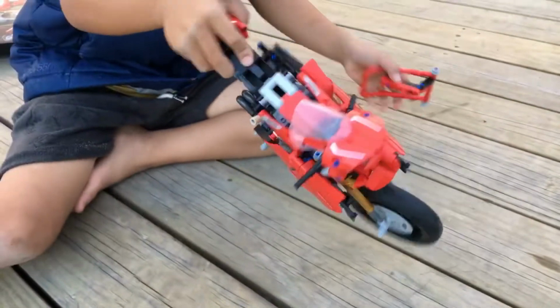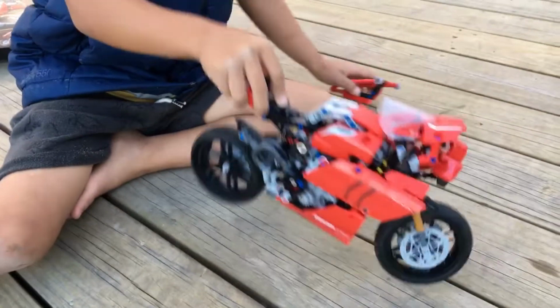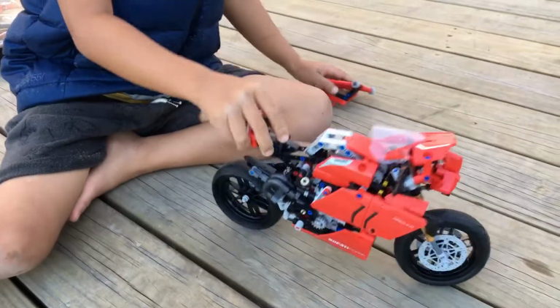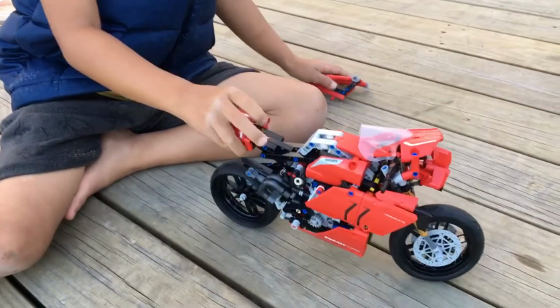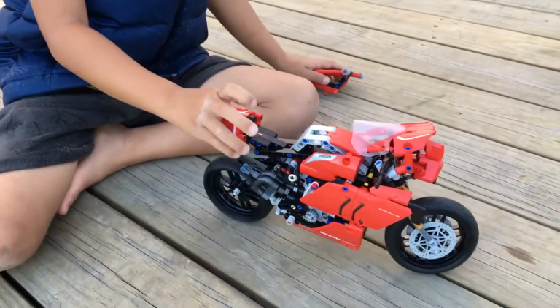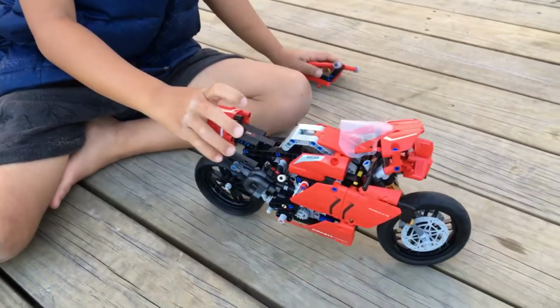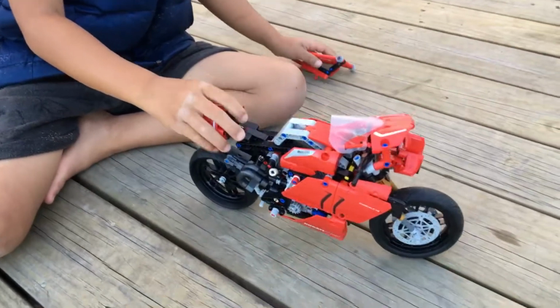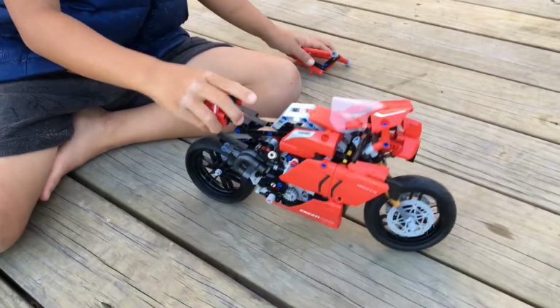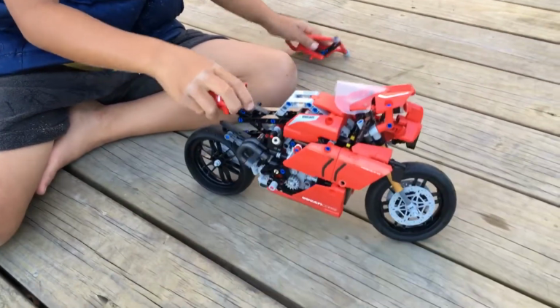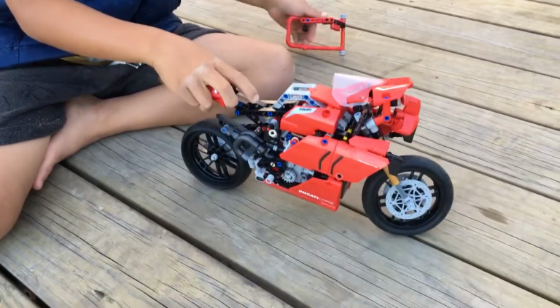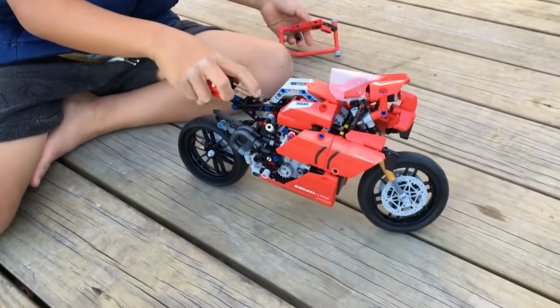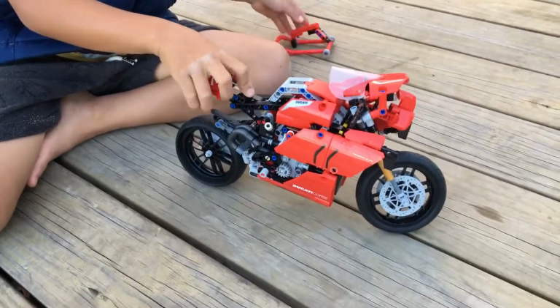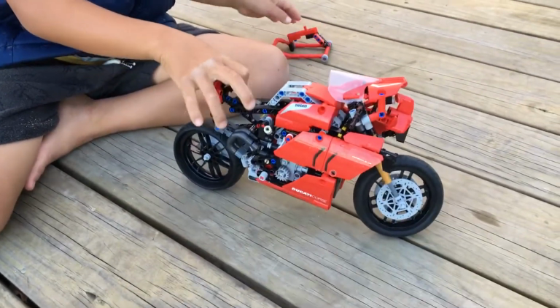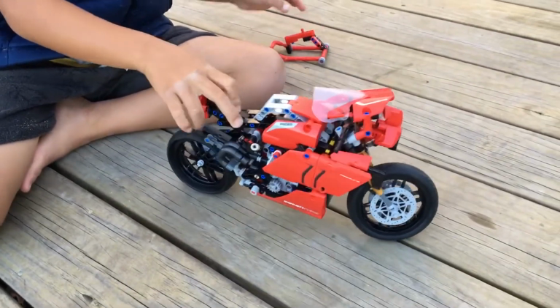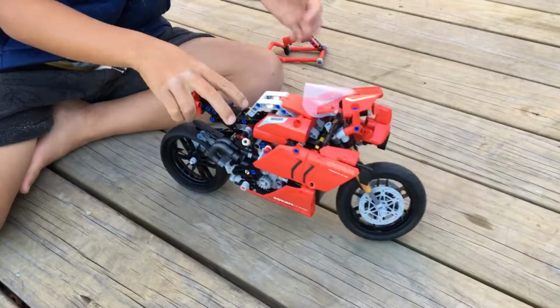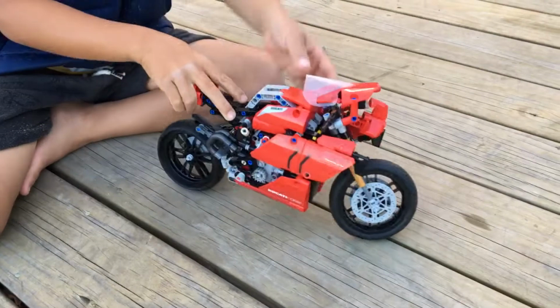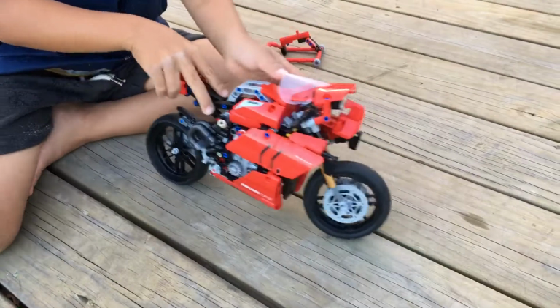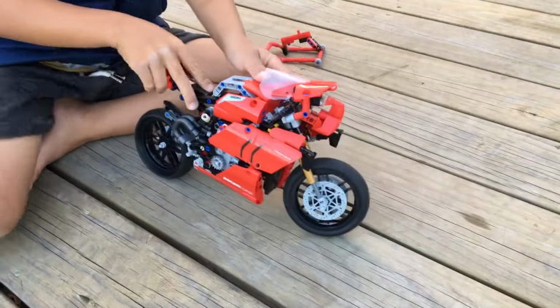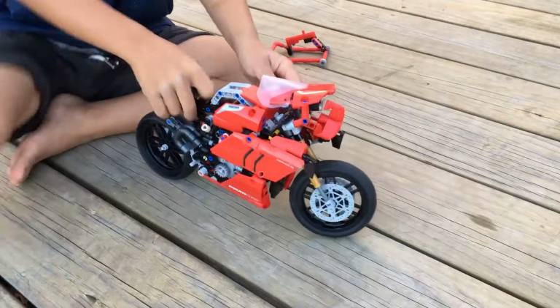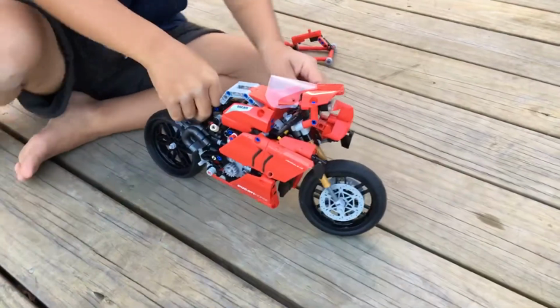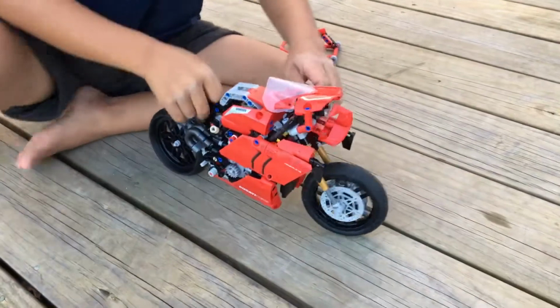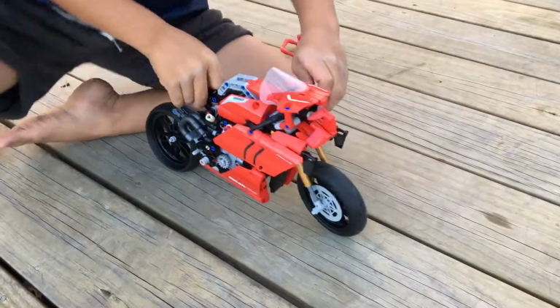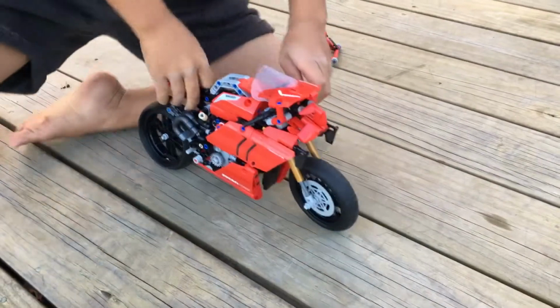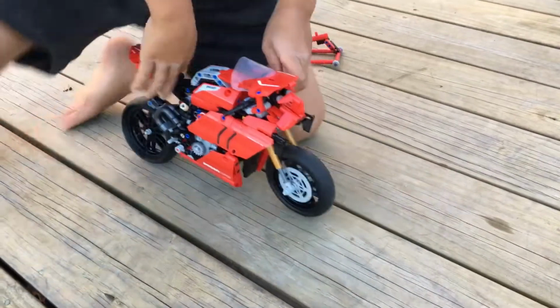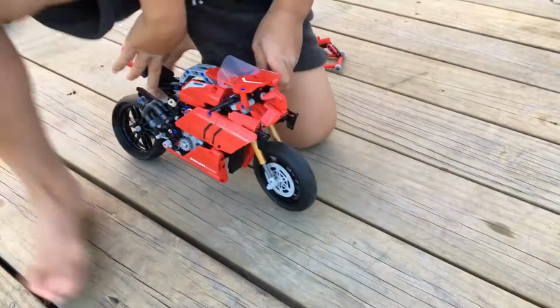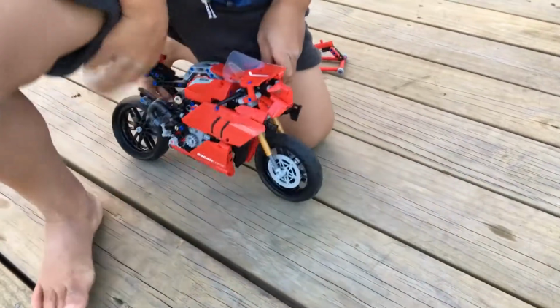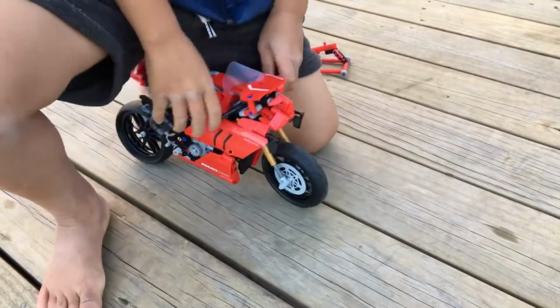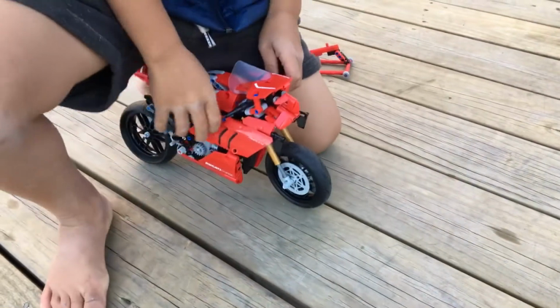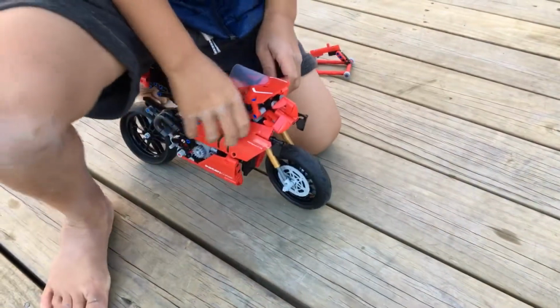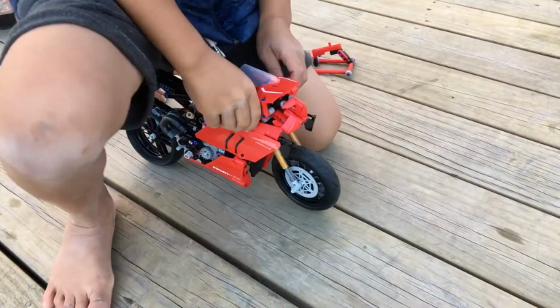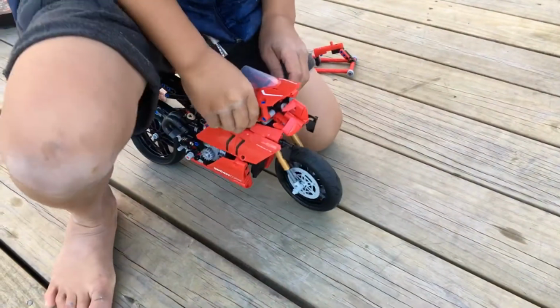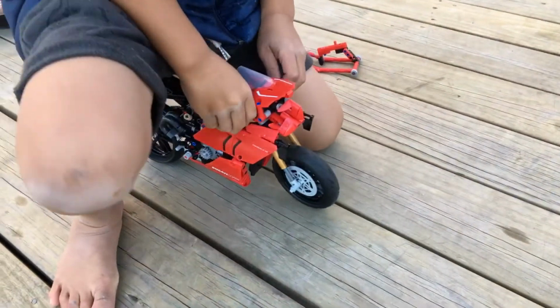So this thing is where the person sits, so it's supposed to be like this.